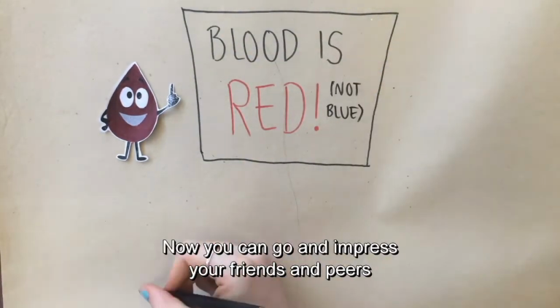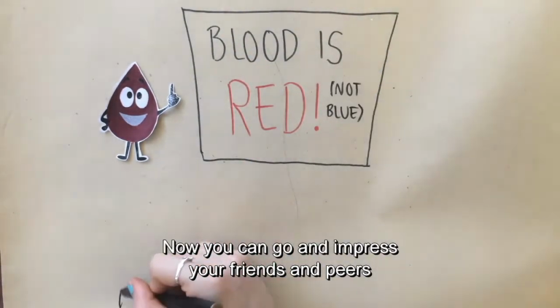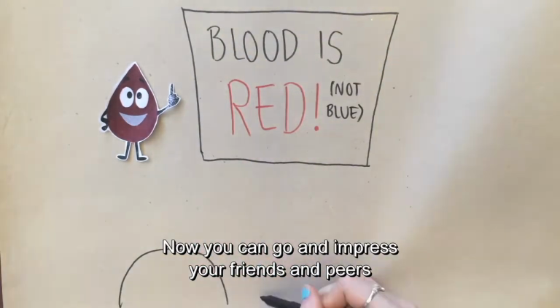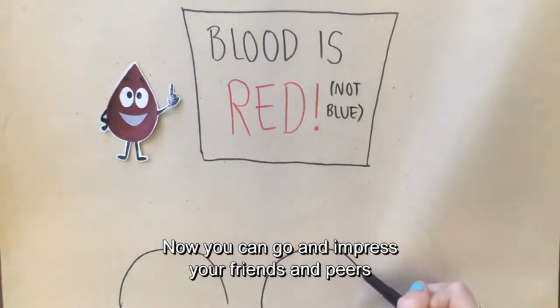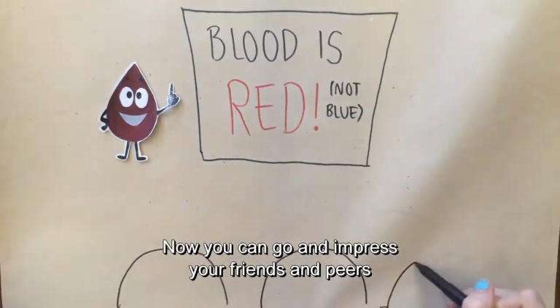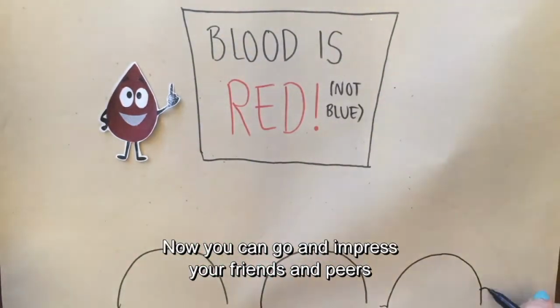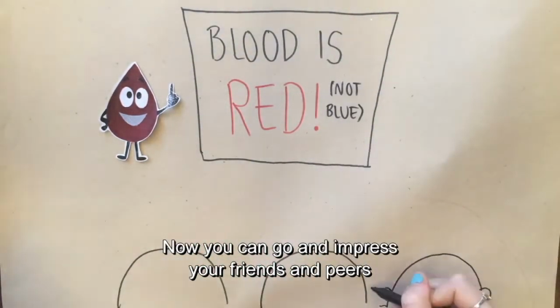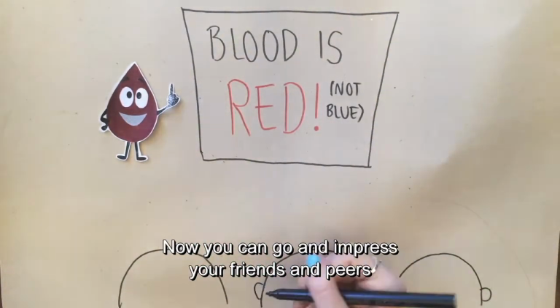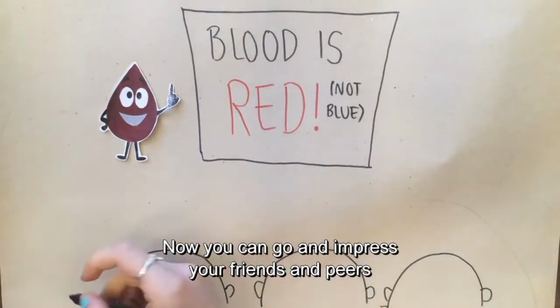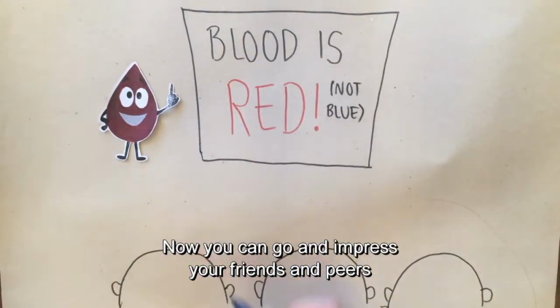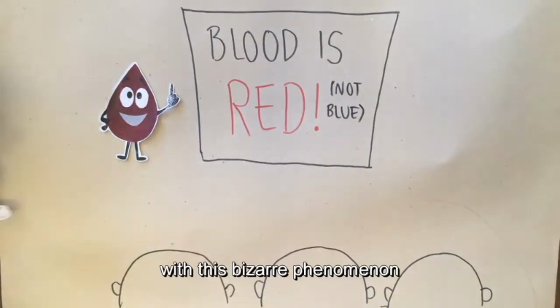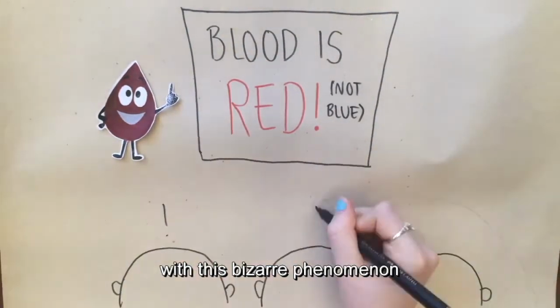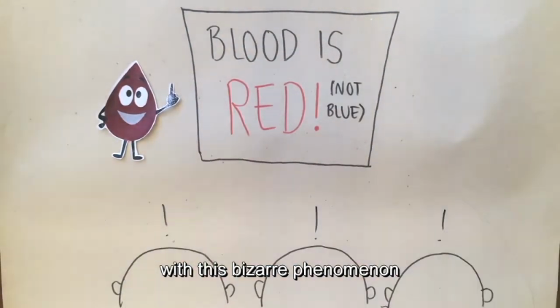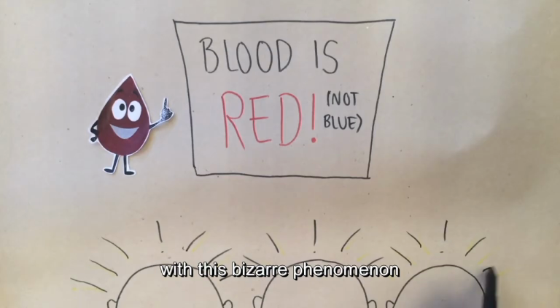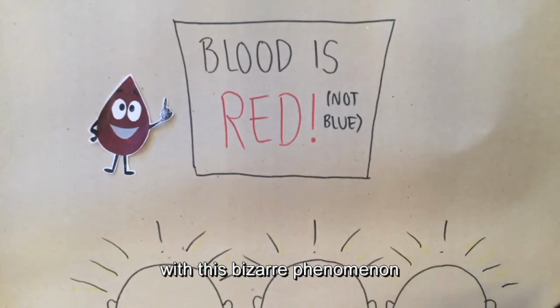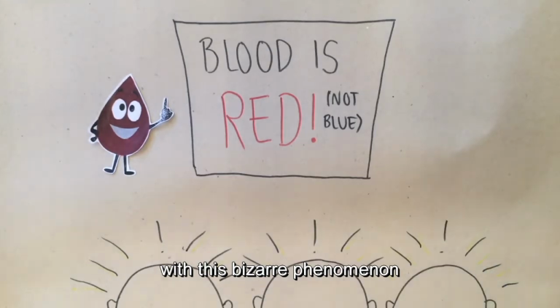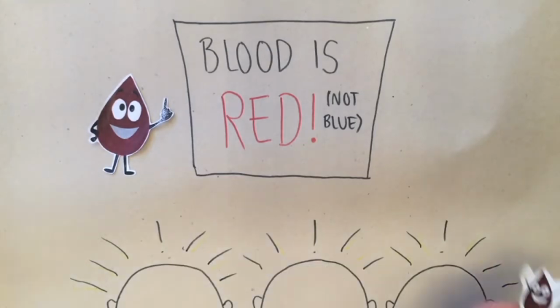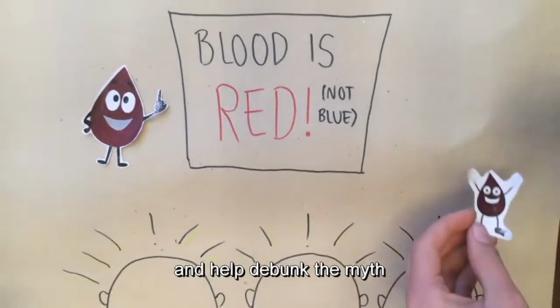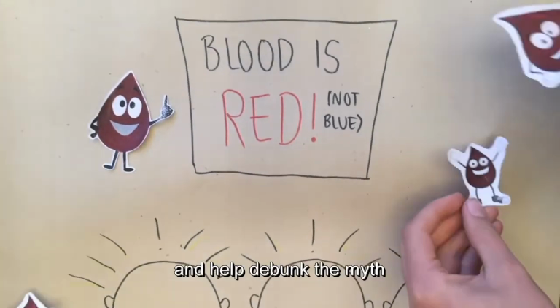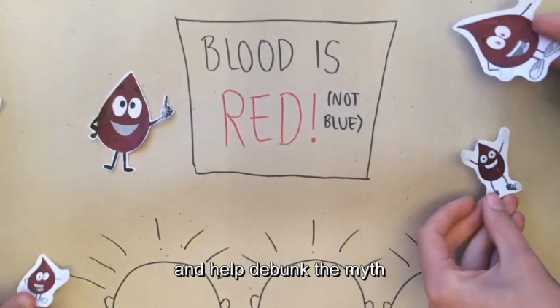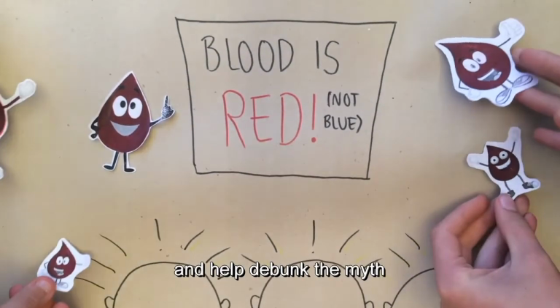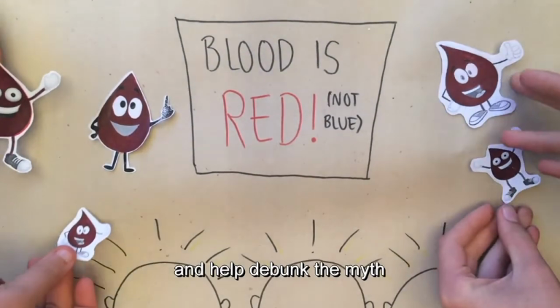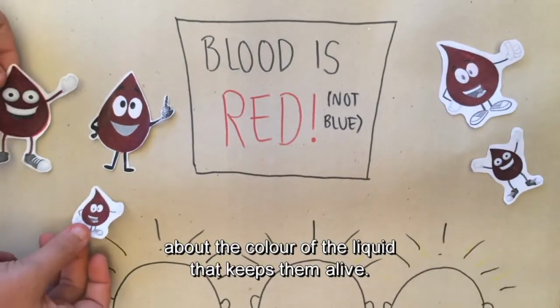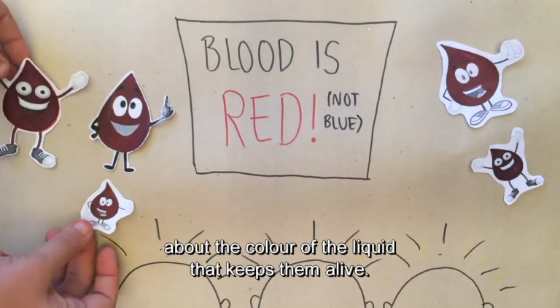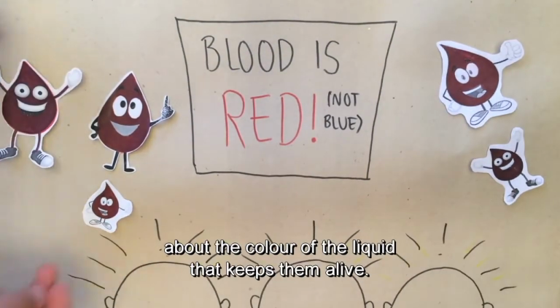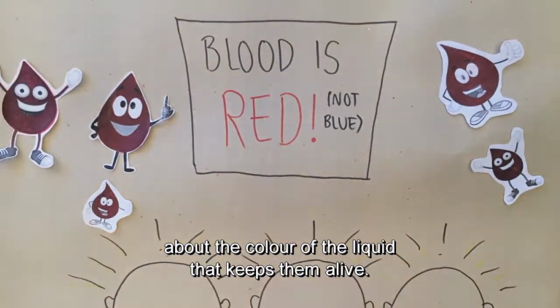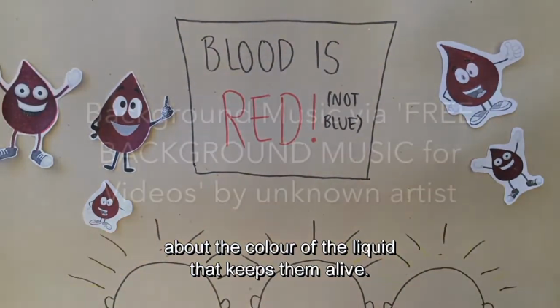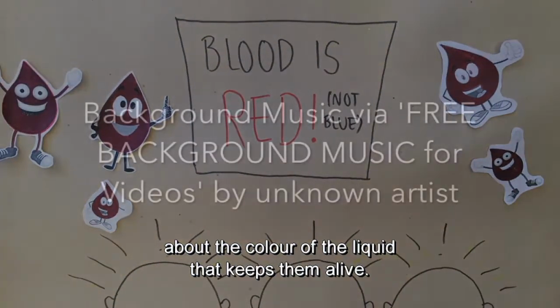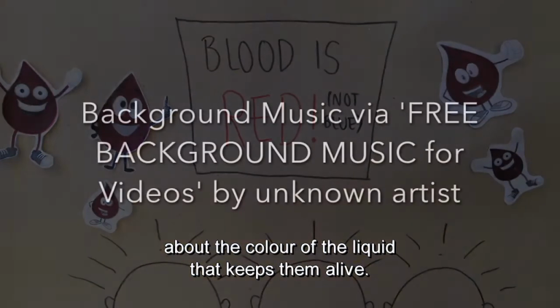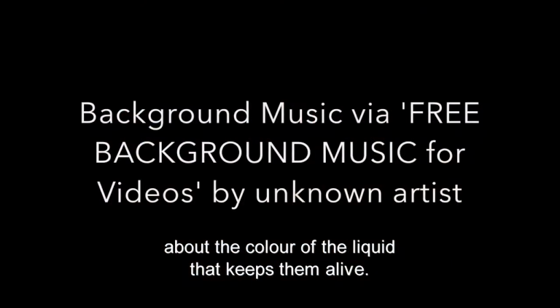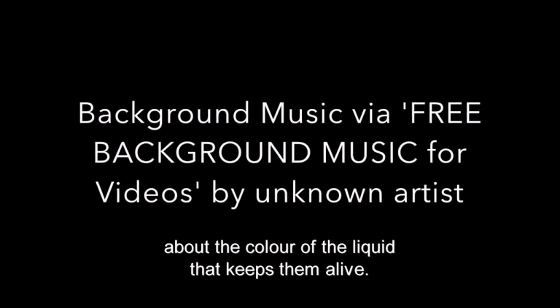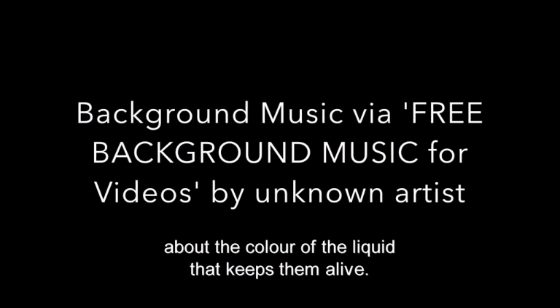Now you can go and impress your friends and peers with this bizarre phenomenon, and help debunk the myth about the colour of the liquid that keeps them alive.